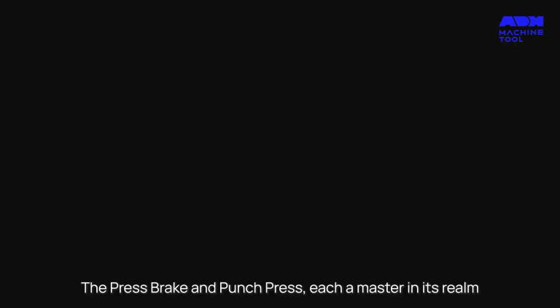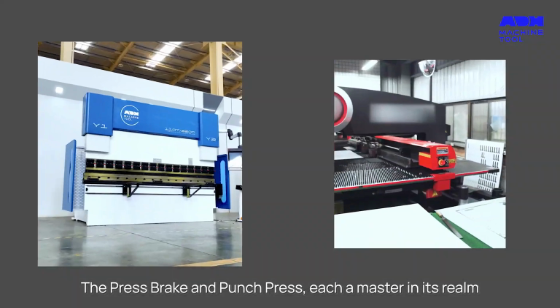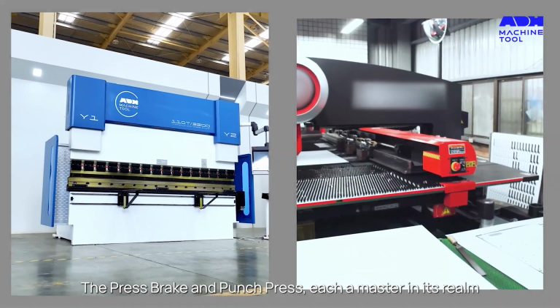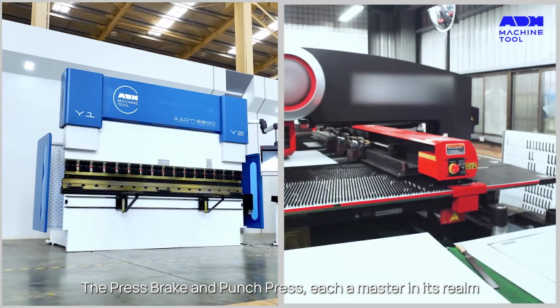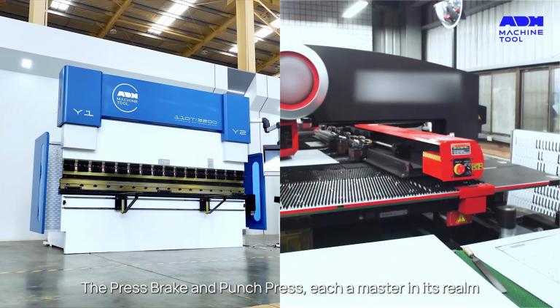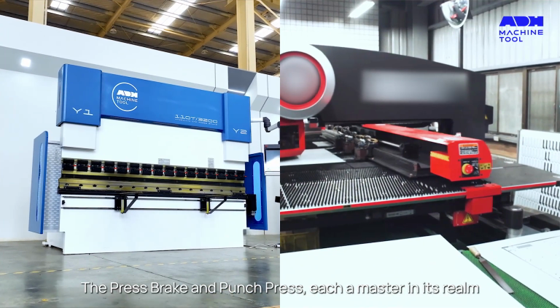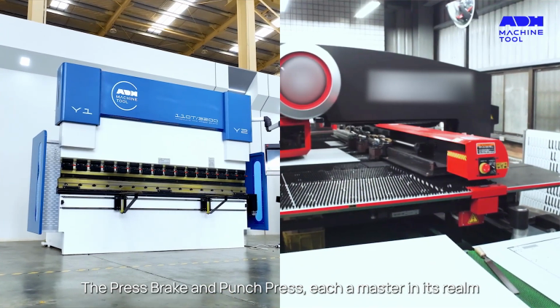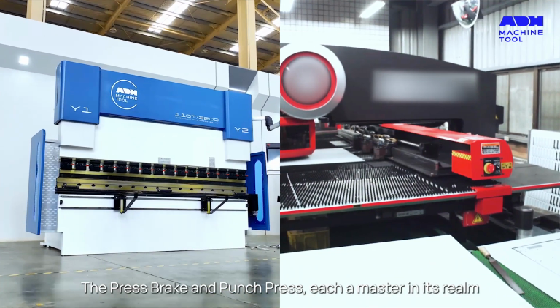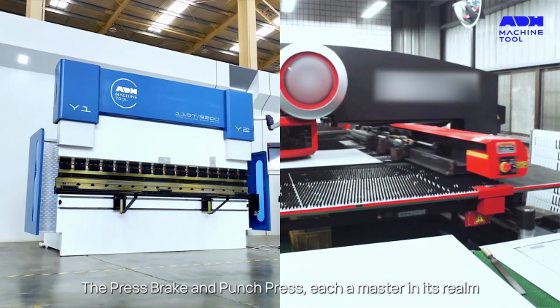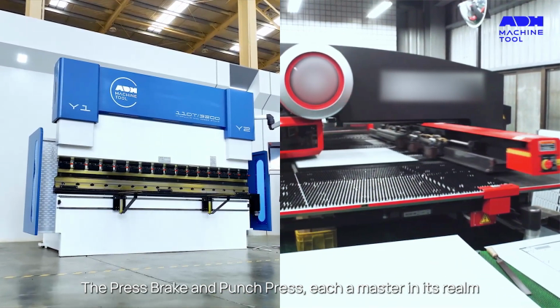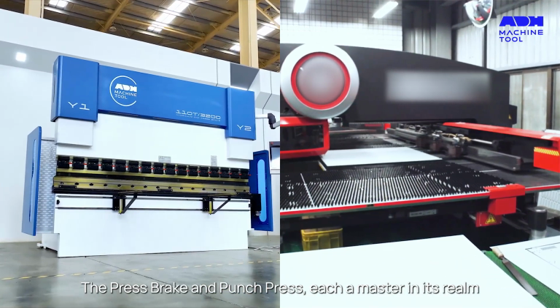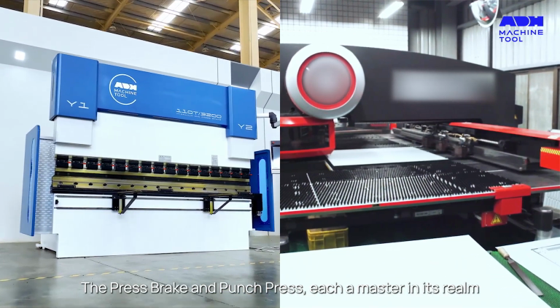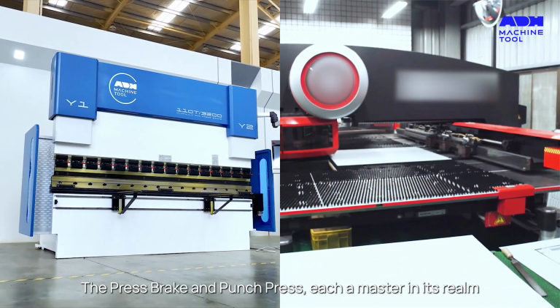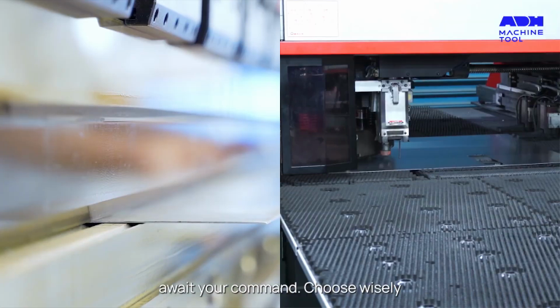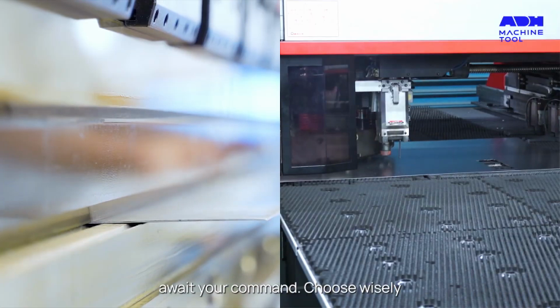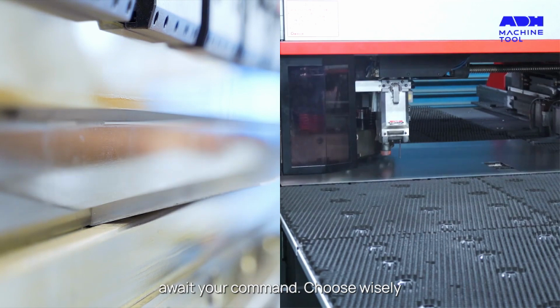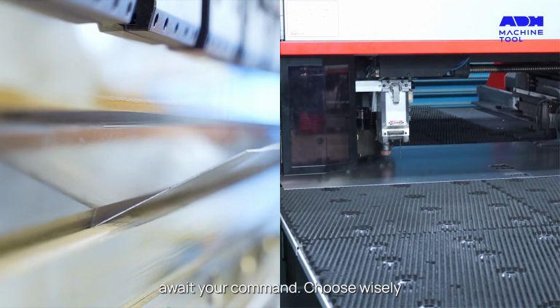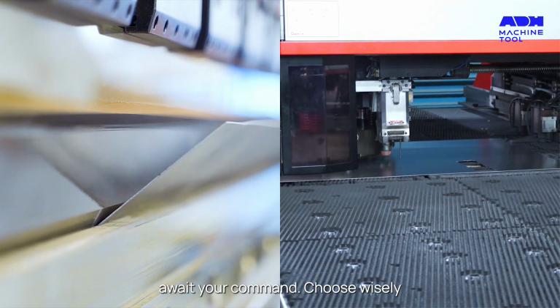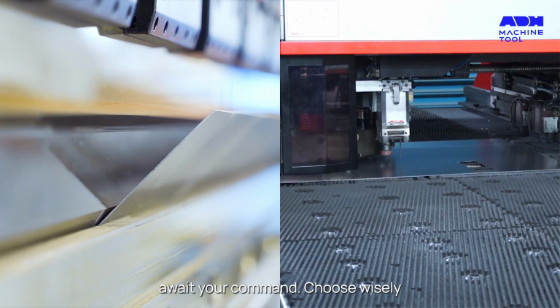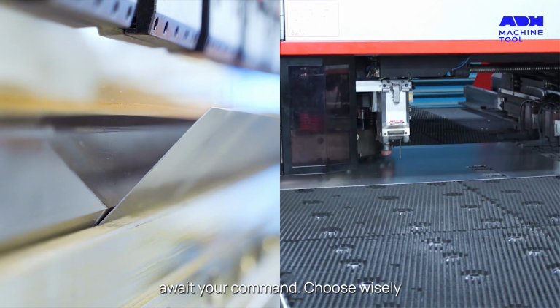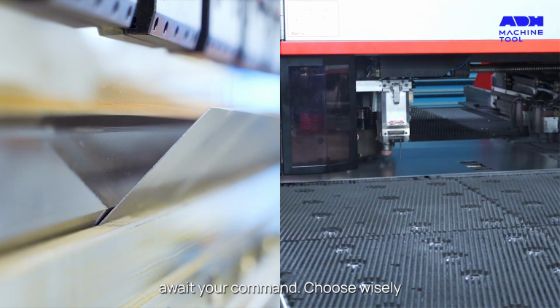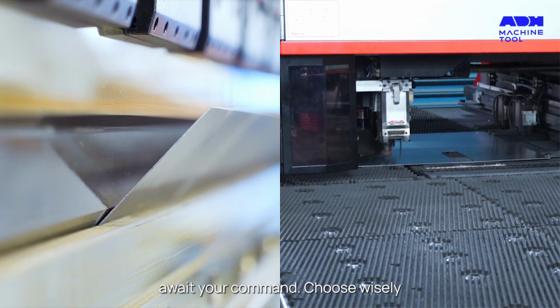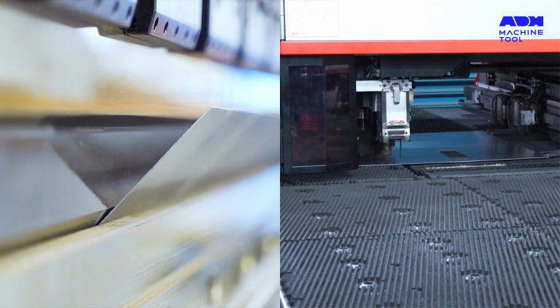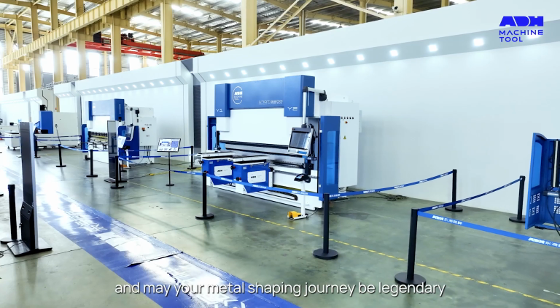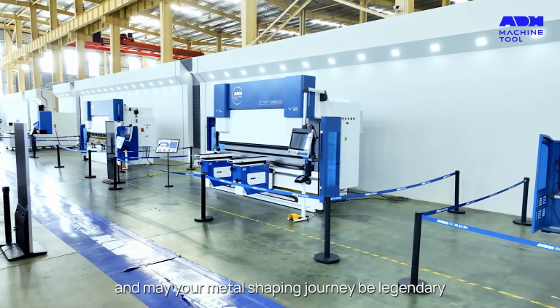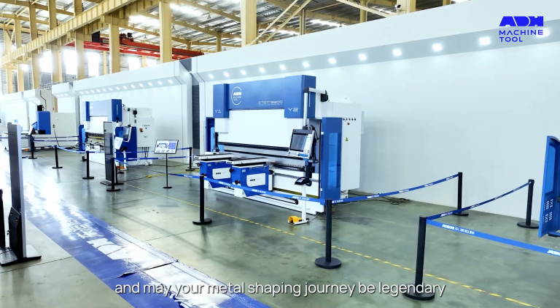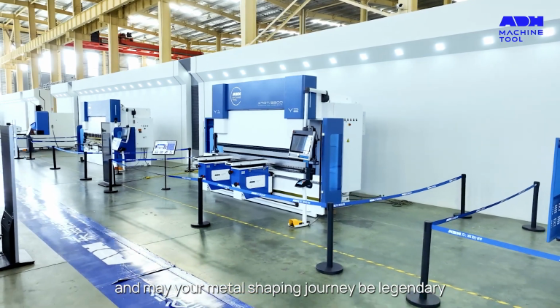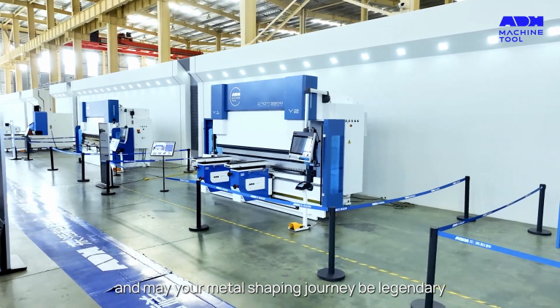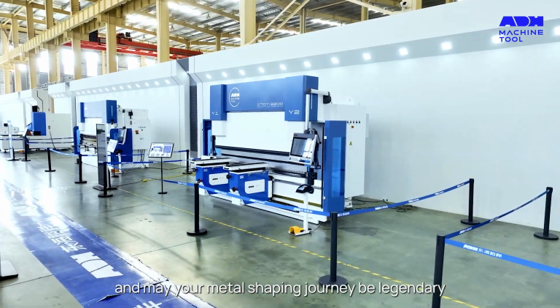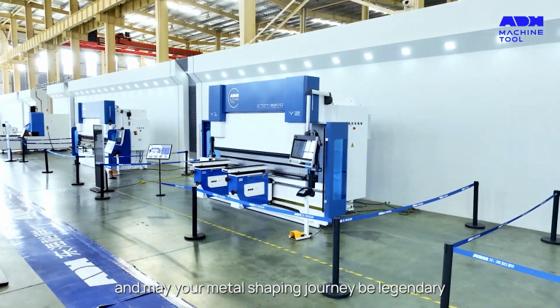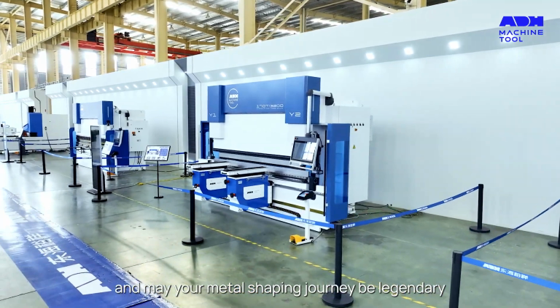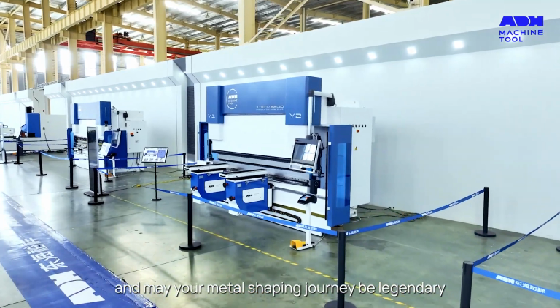The Press Break and Punch Press, each a master in its realm, await your command. Choose wisely and may your metal shaping journey be legendary.